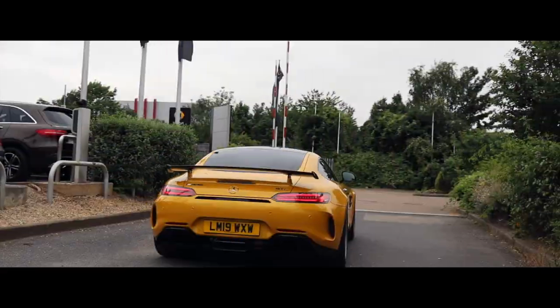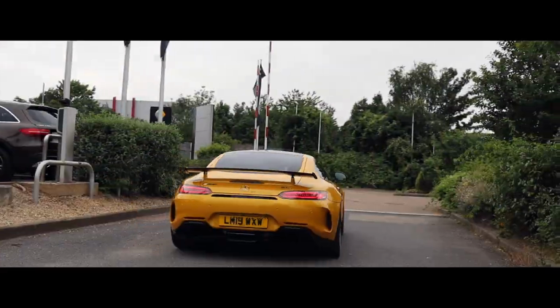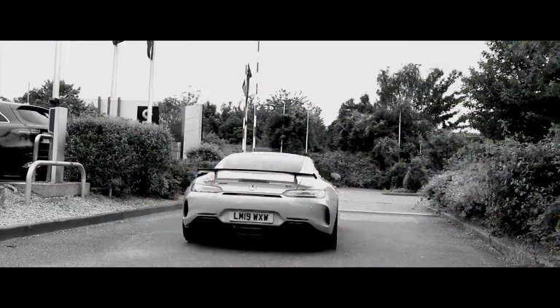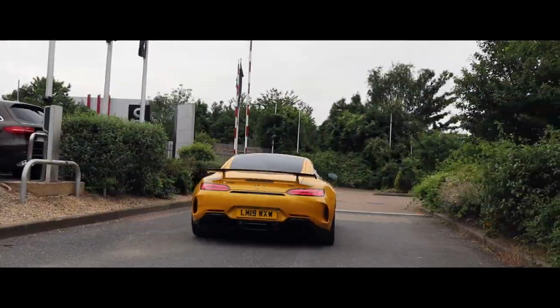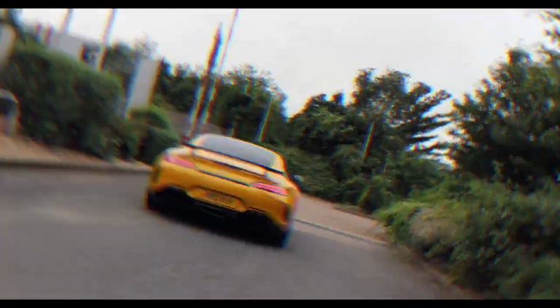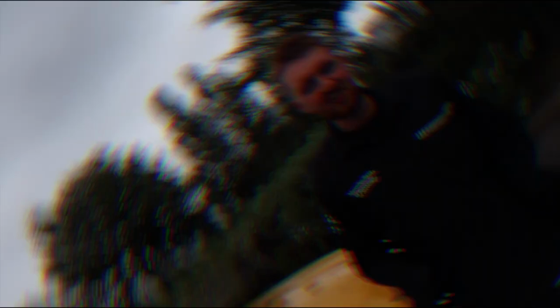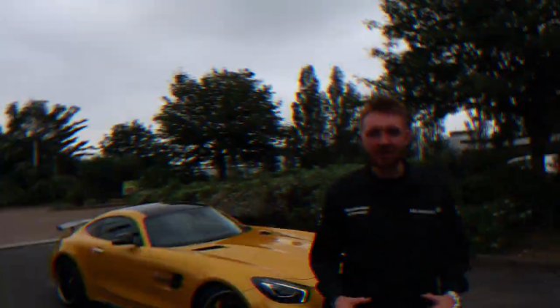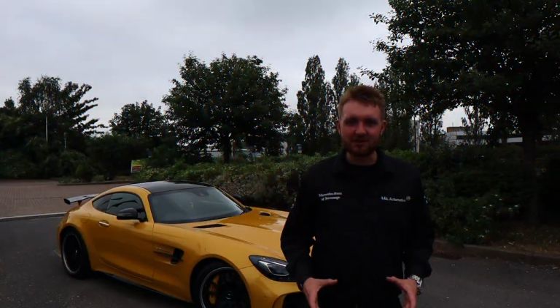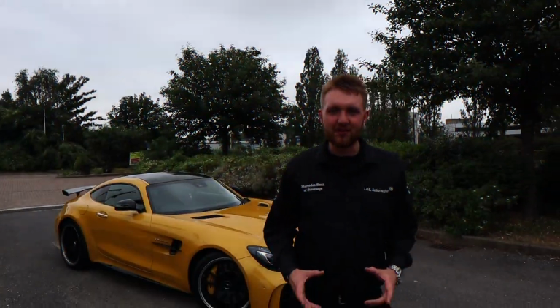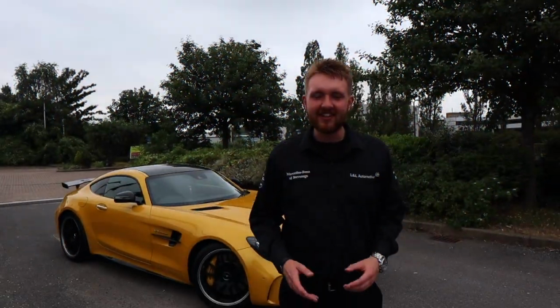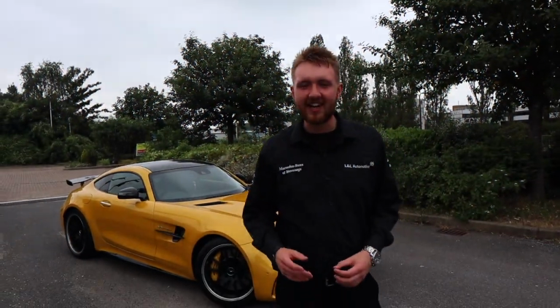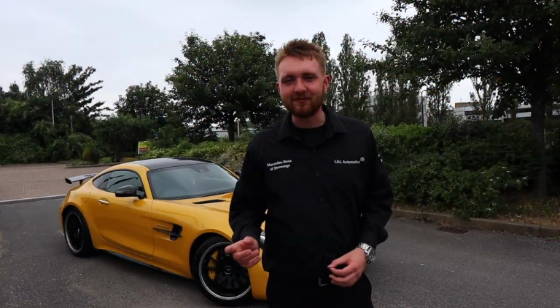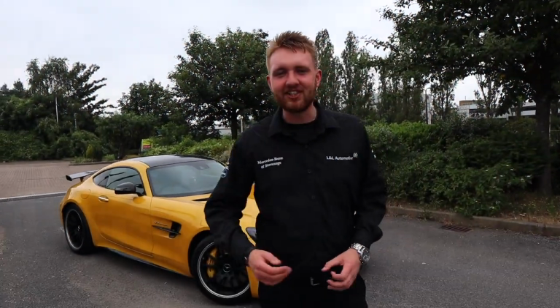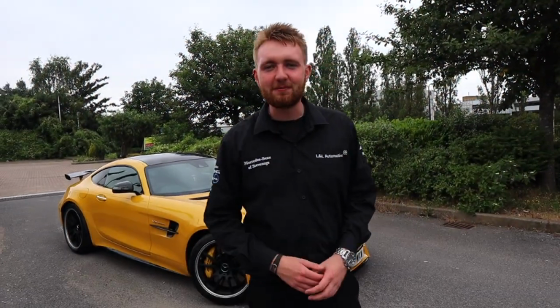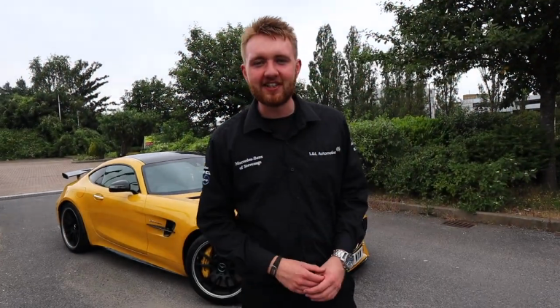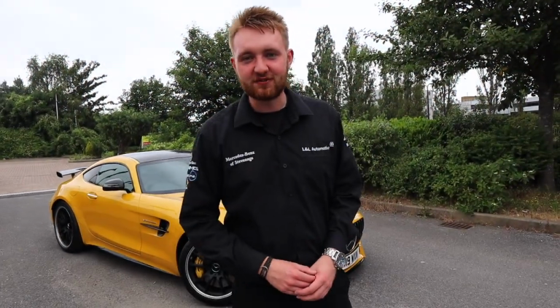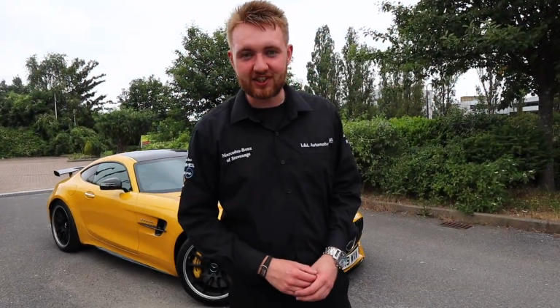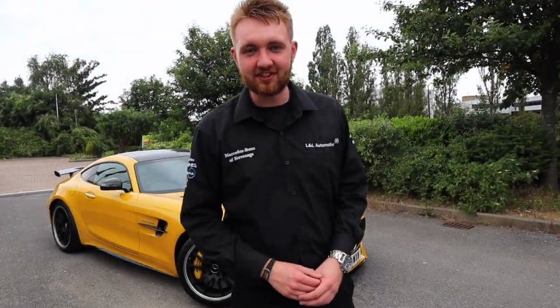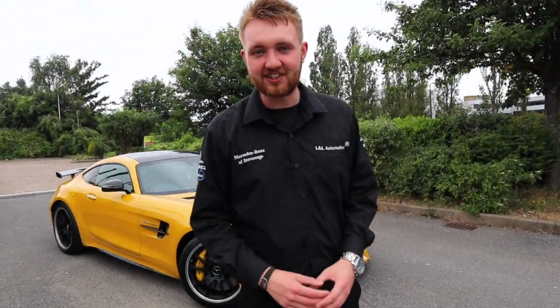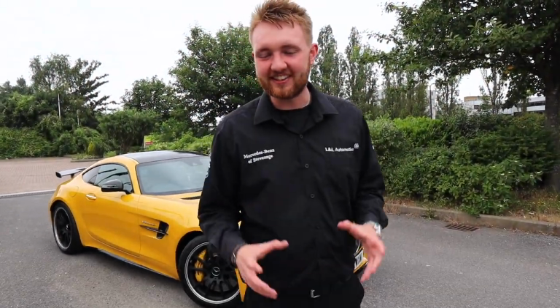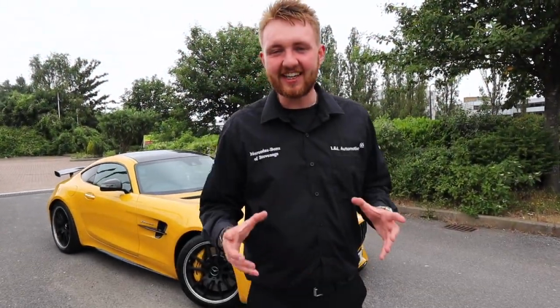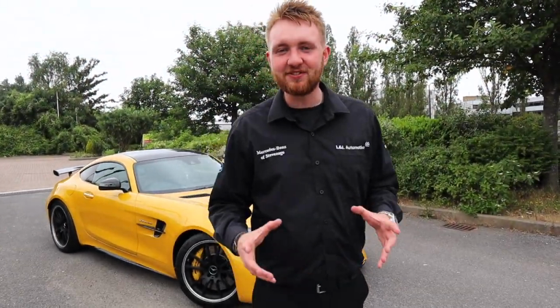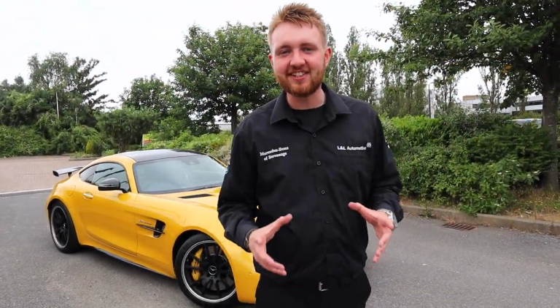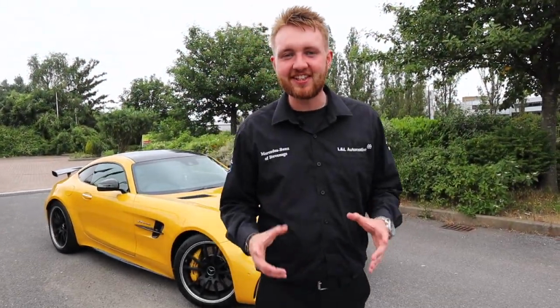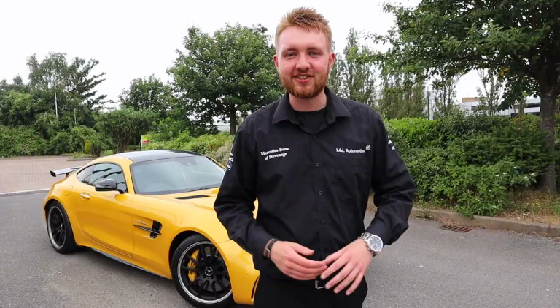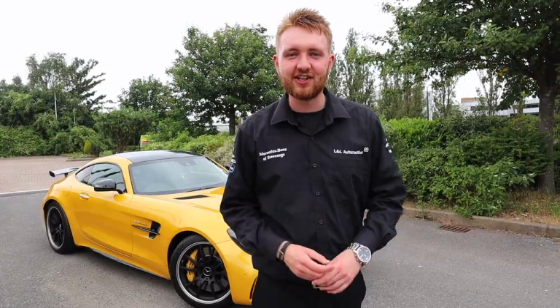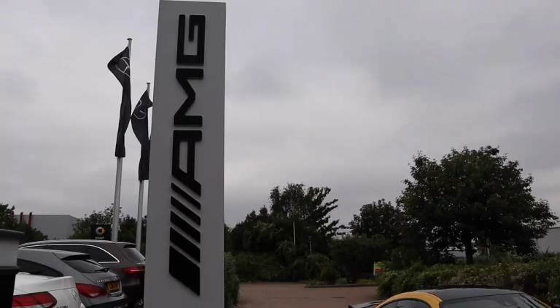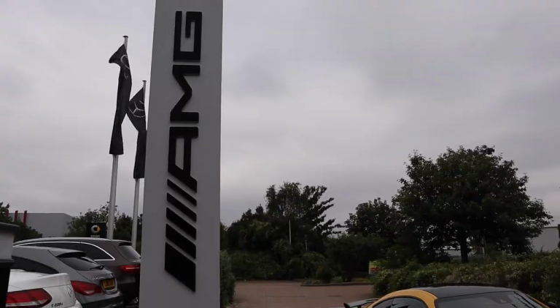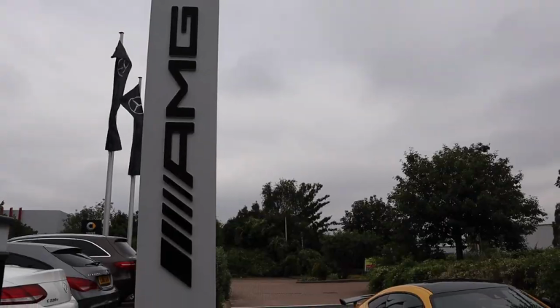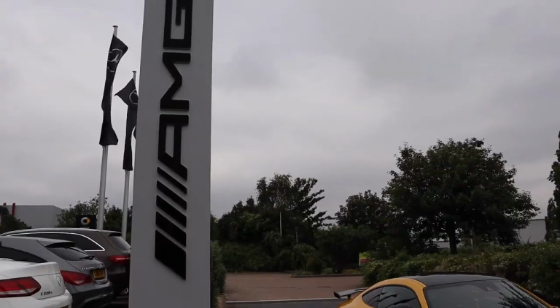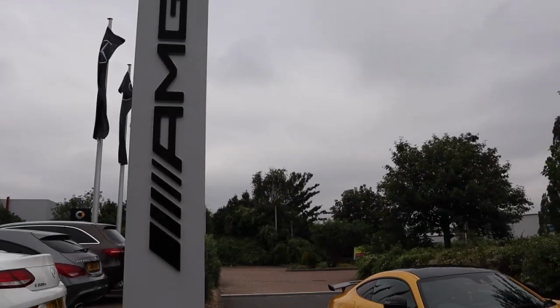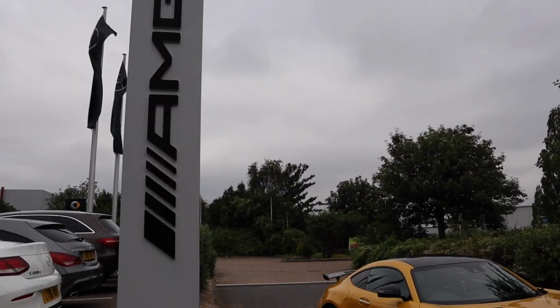Hello, I'm Ken, the star expert here at Mercedes-Benz of Stevenage, the AMG Centre for Hertfordshire.